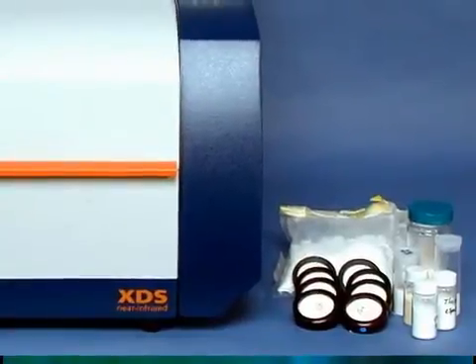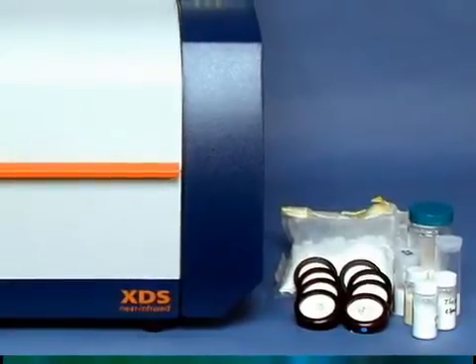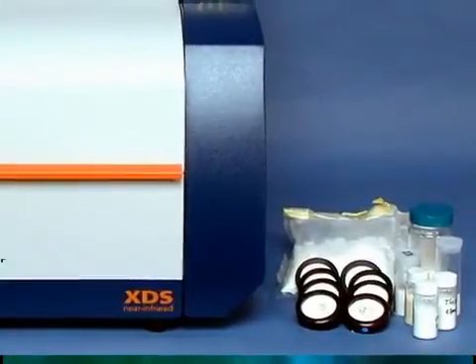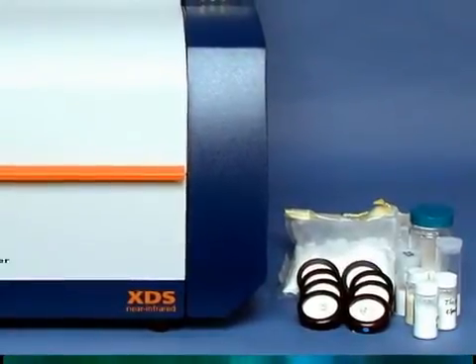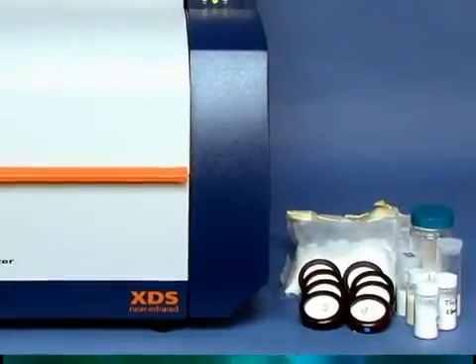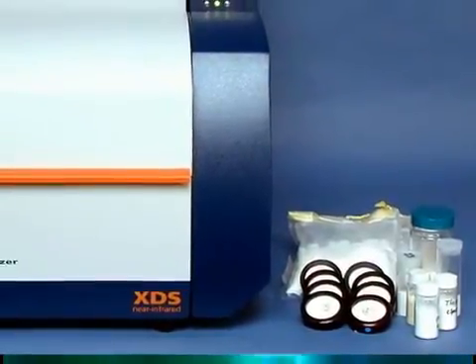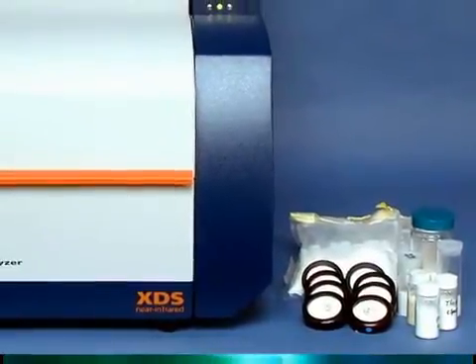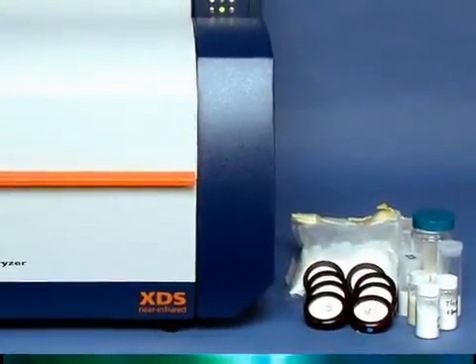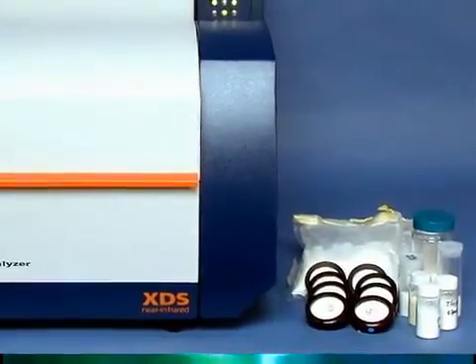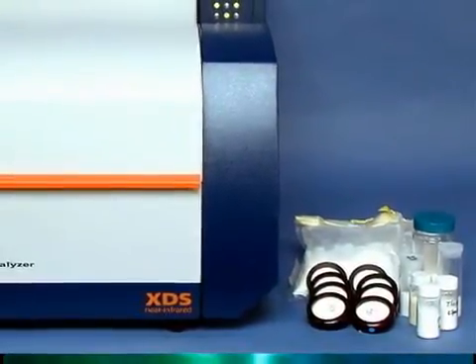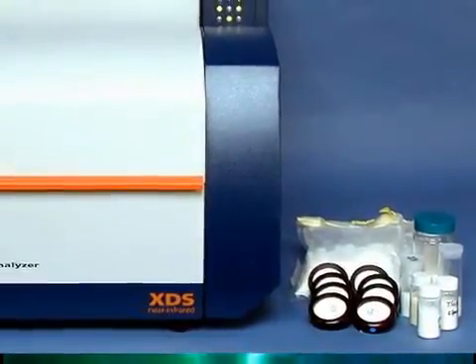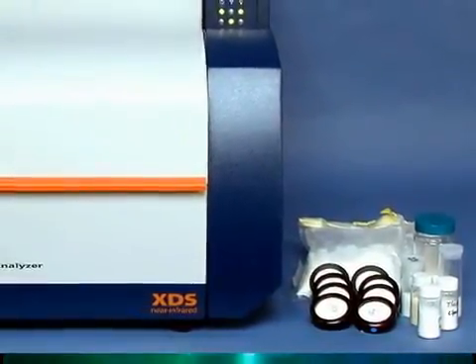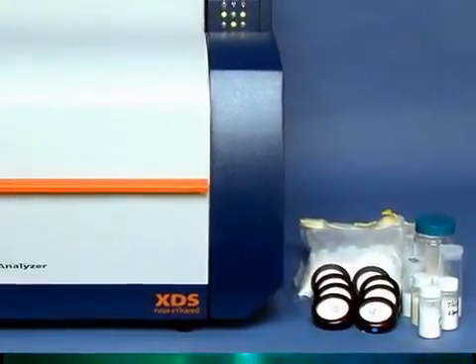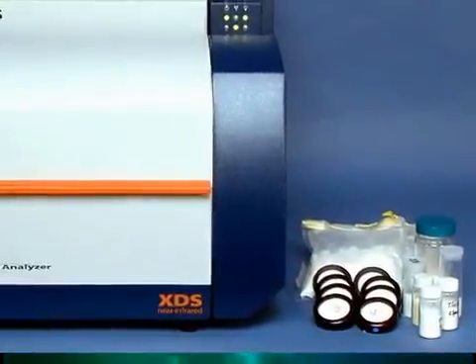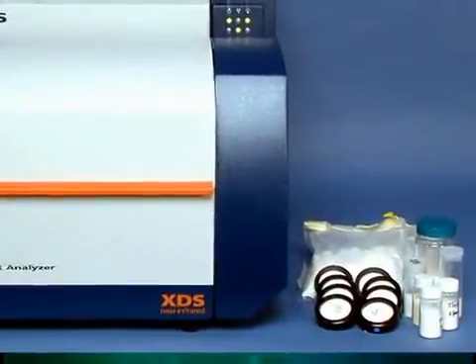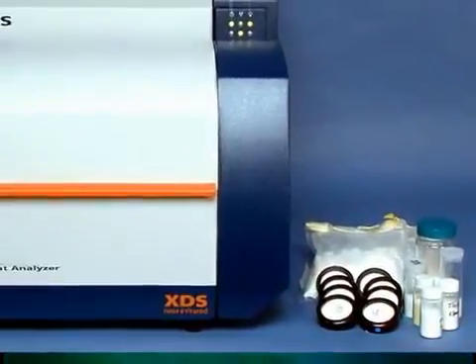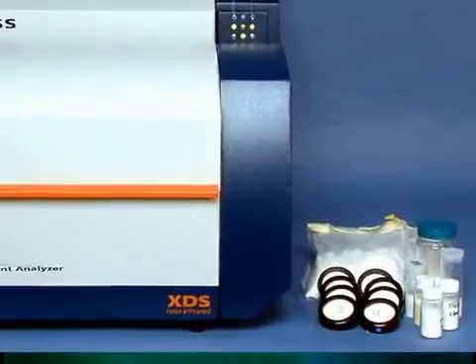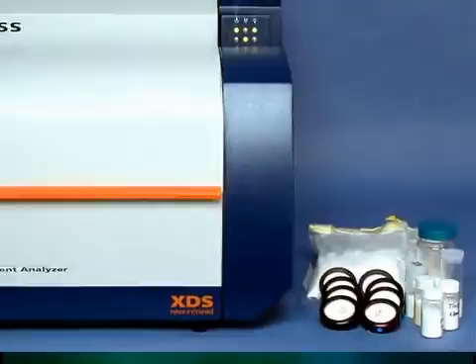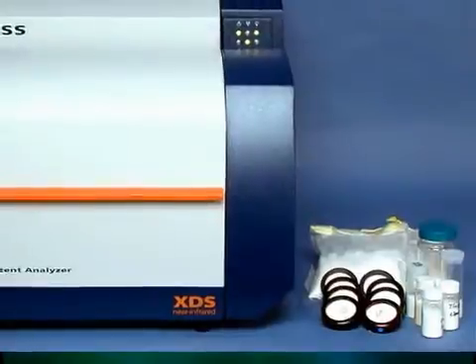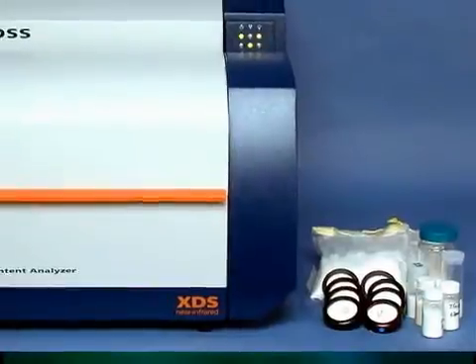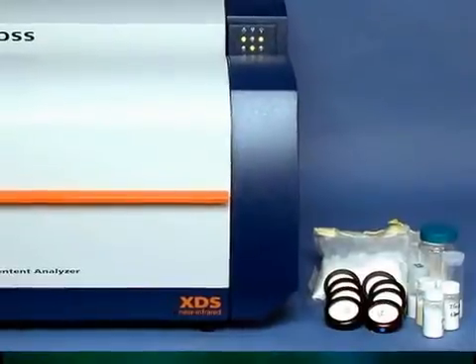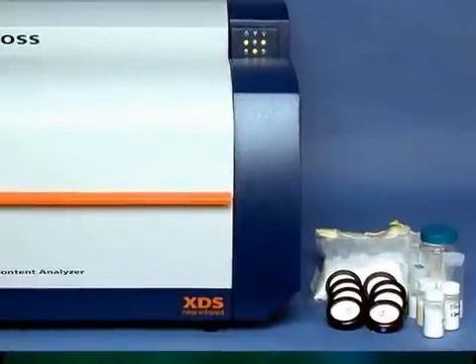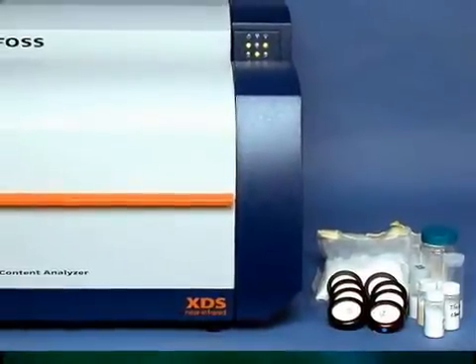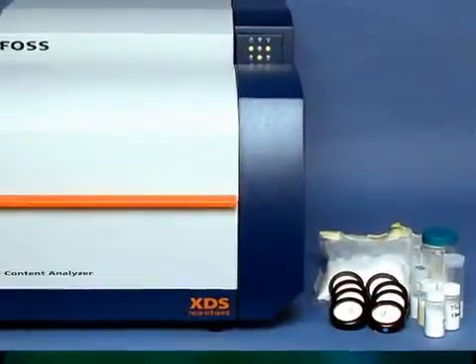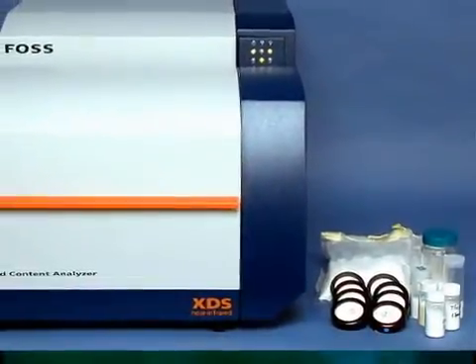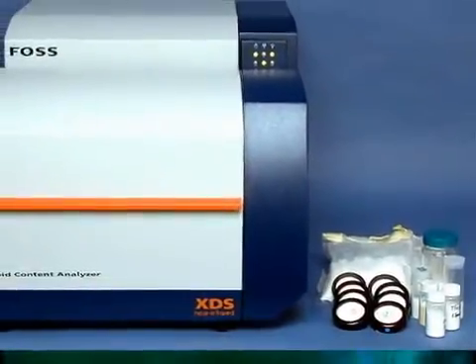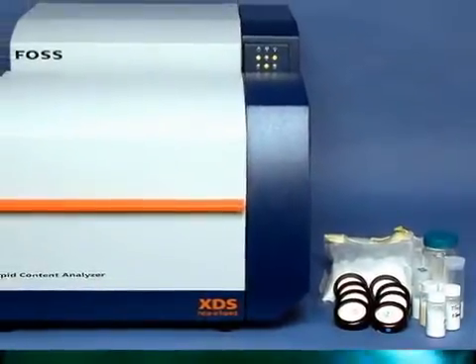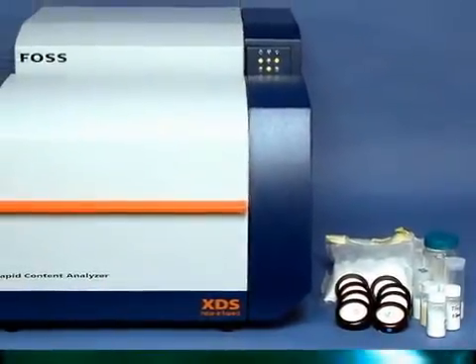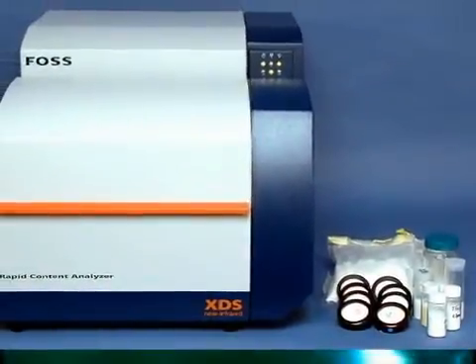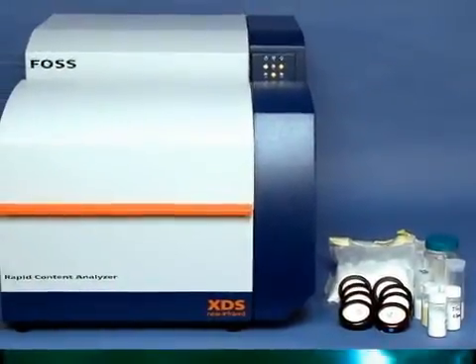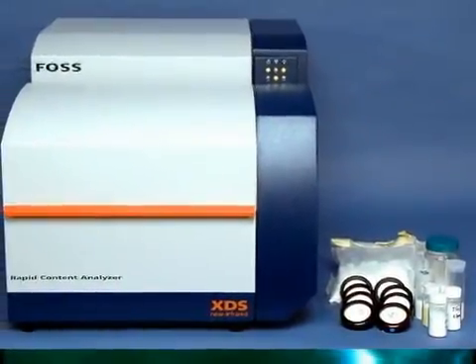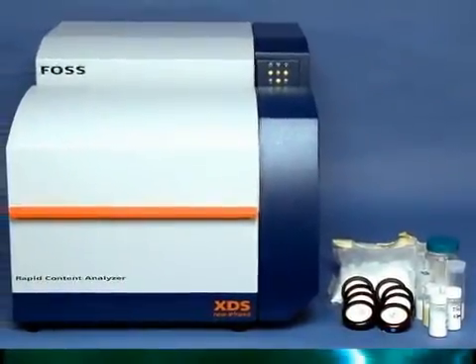granules, pellets, solids, slurries, gels, pastes, dosage forms, and clear to turbid liquids.